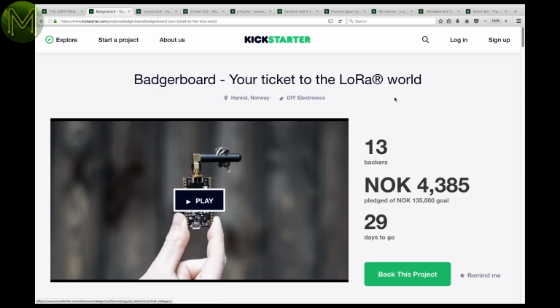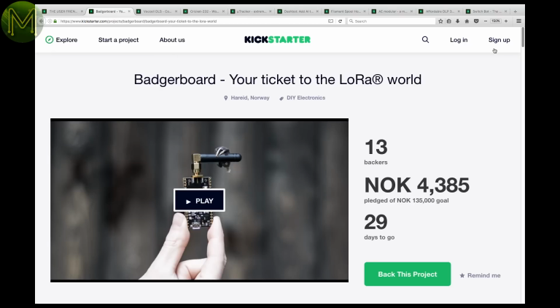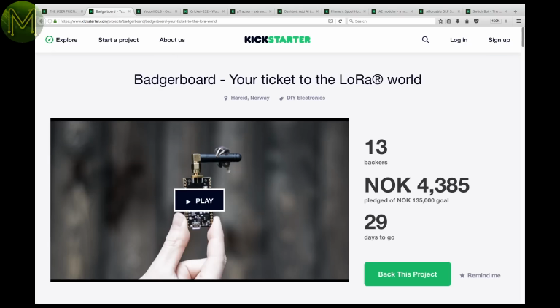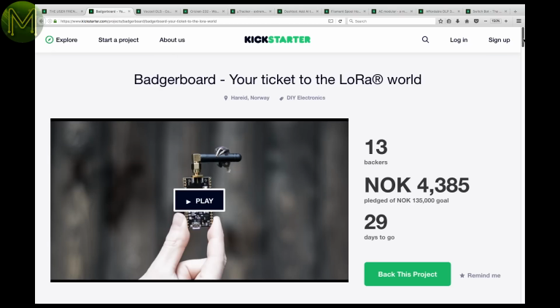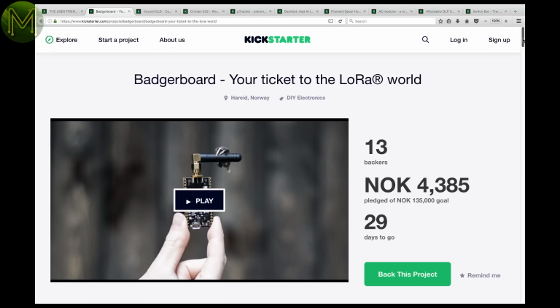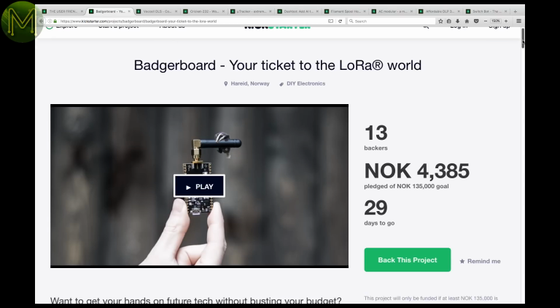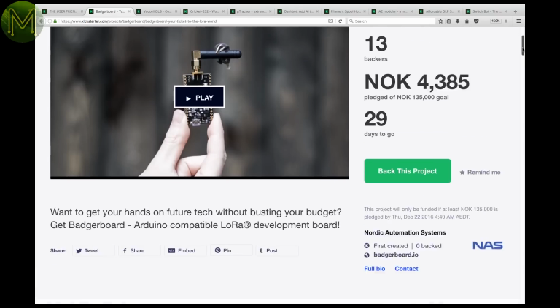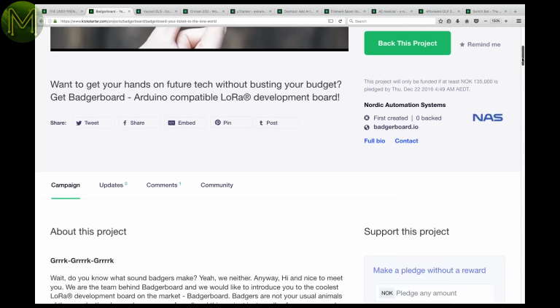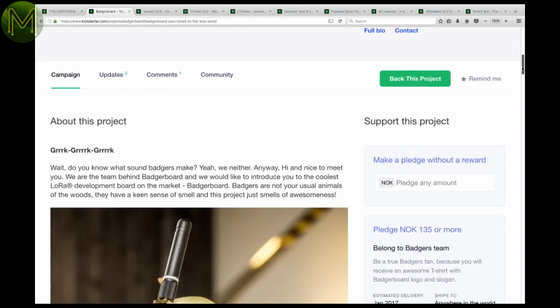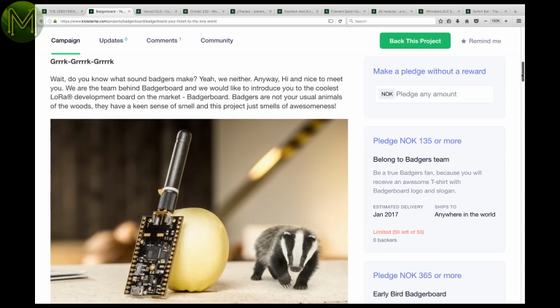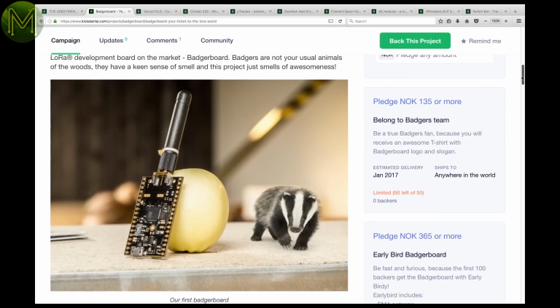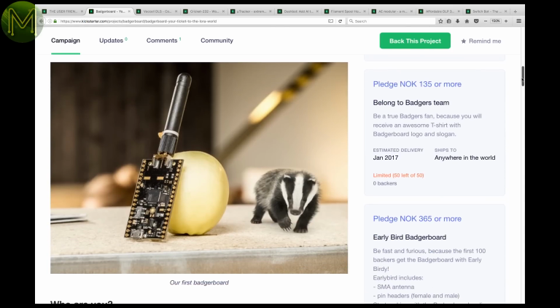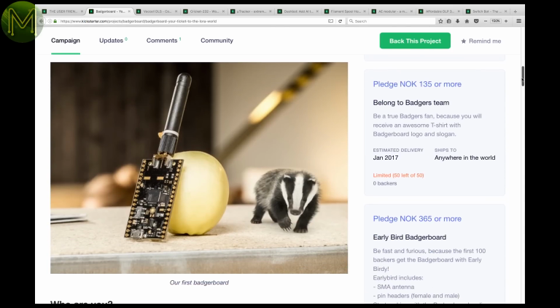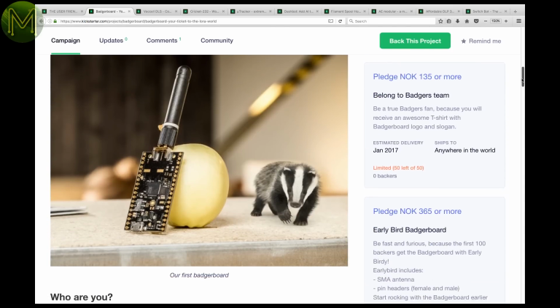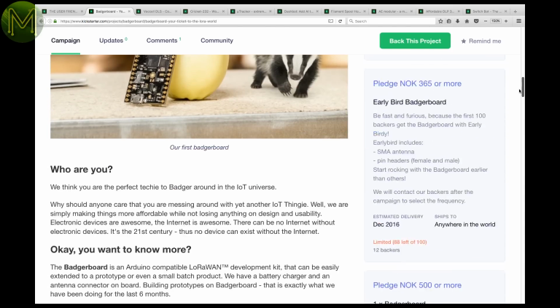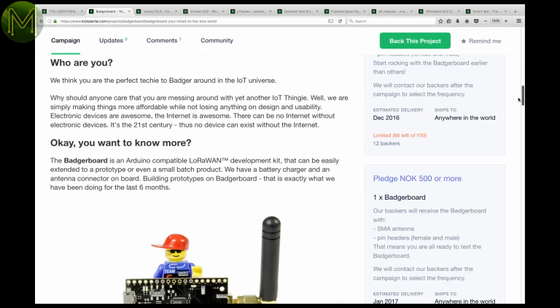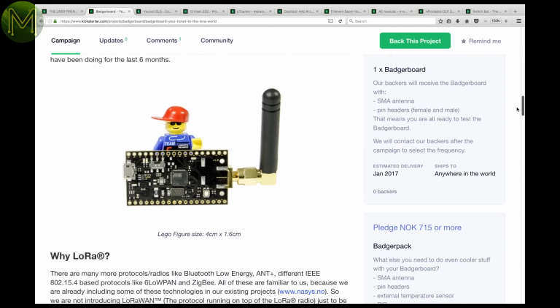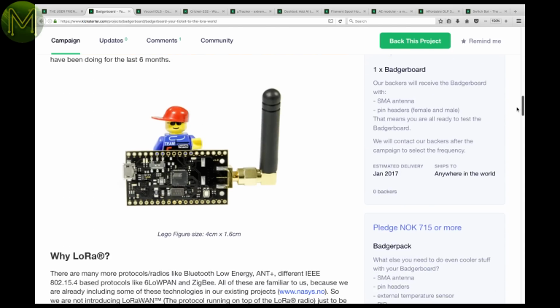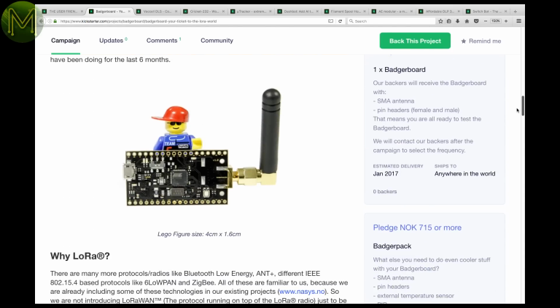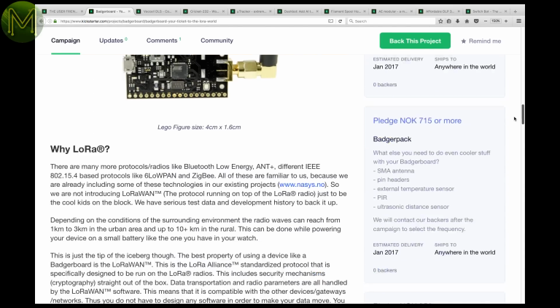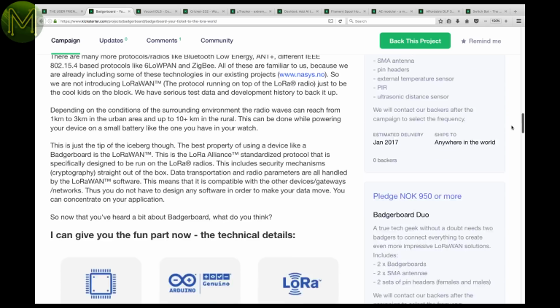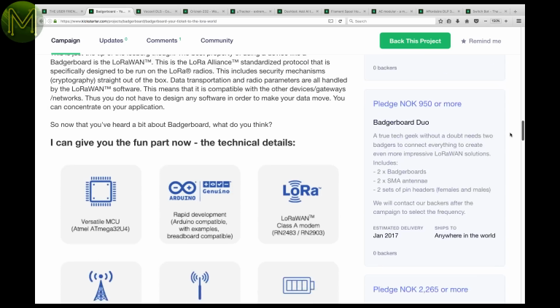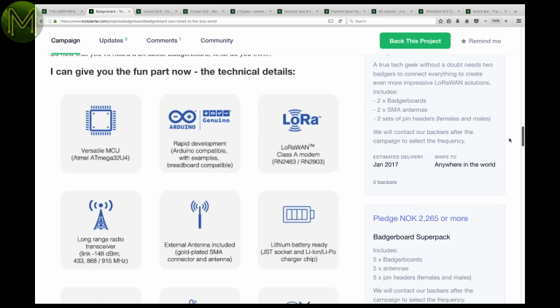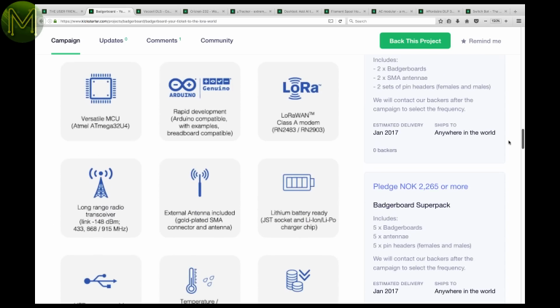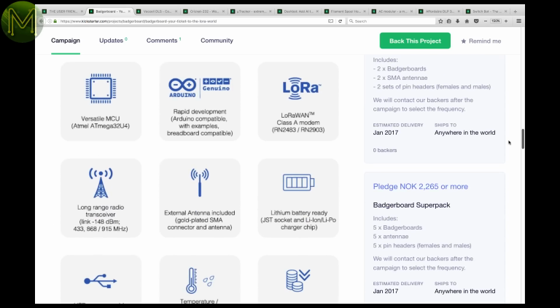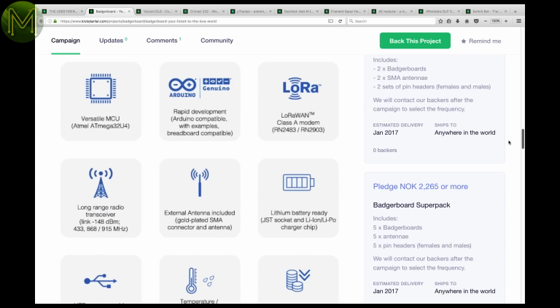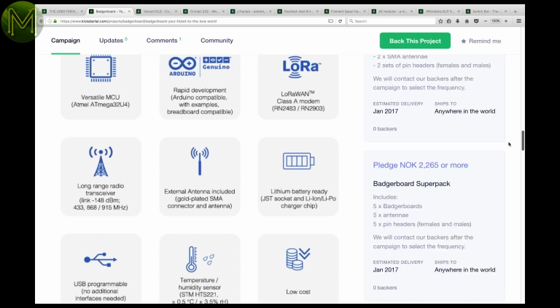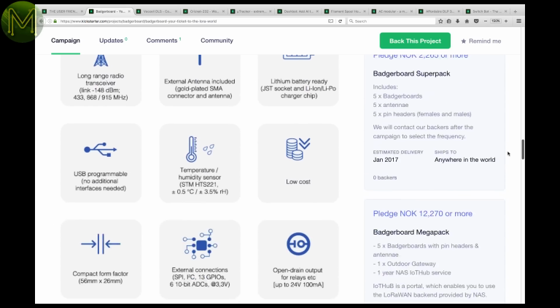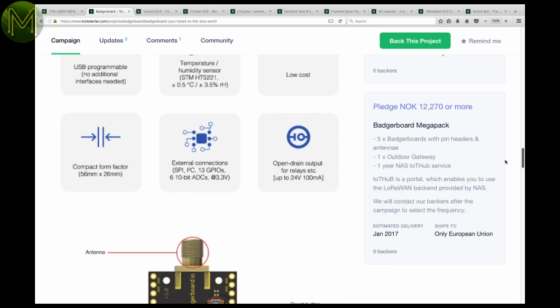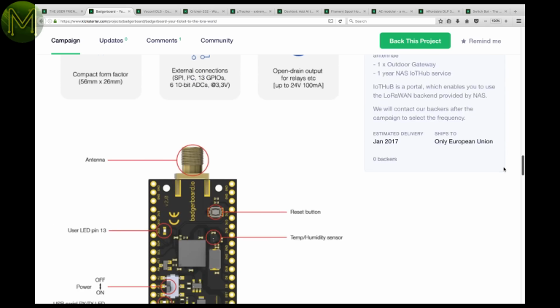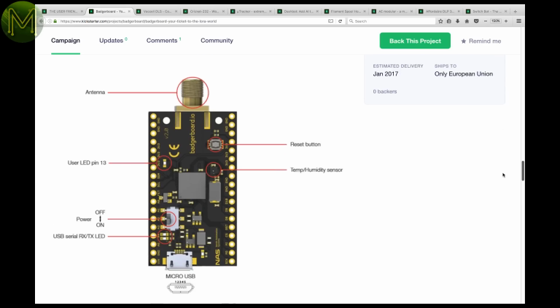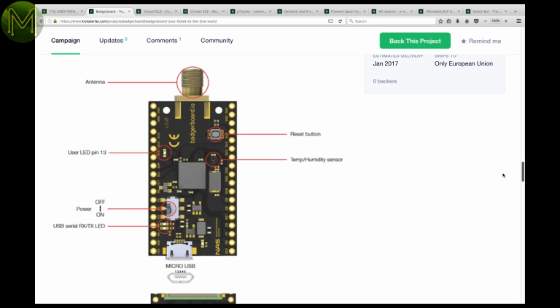The Badger board is a small board containing an ATmega 32U4, LoRa module, LiPo battery management, and temperature and humidity sensors.